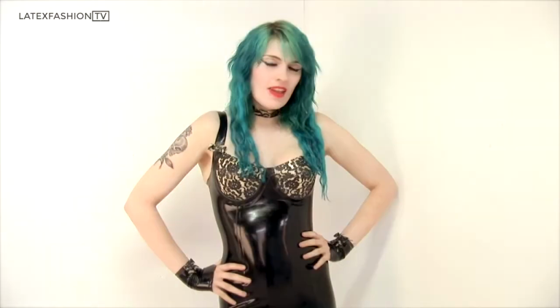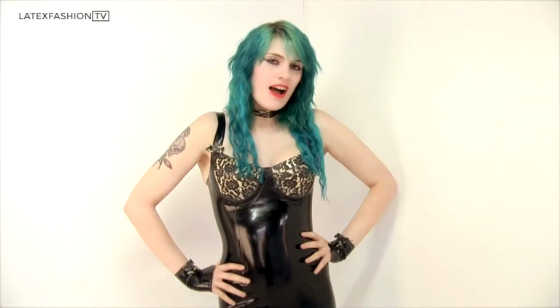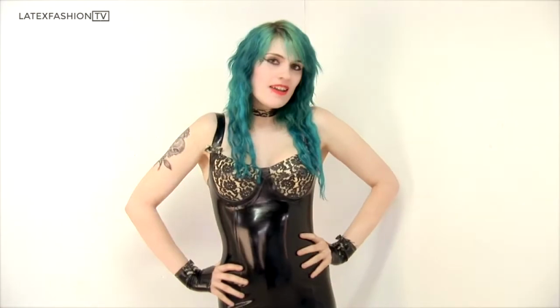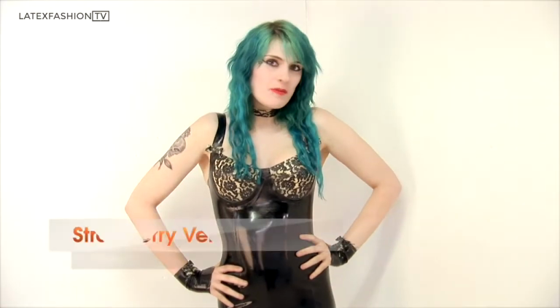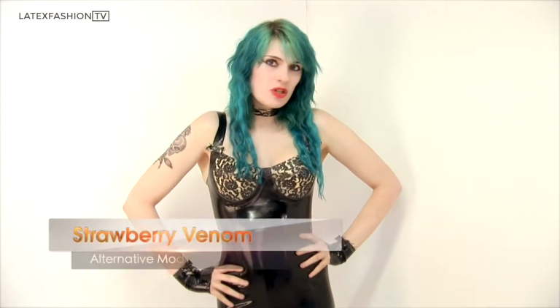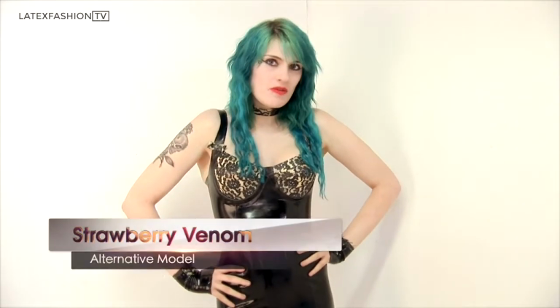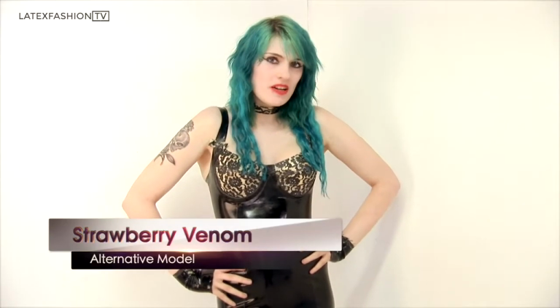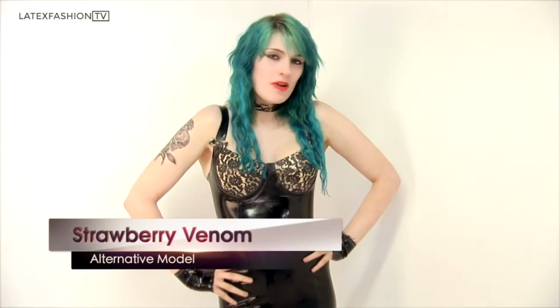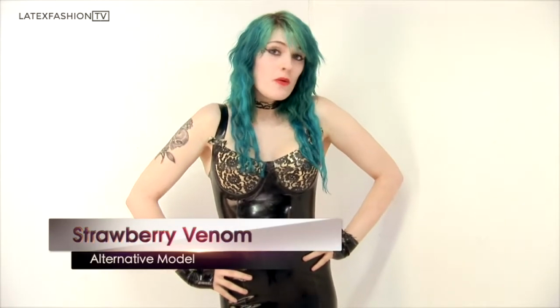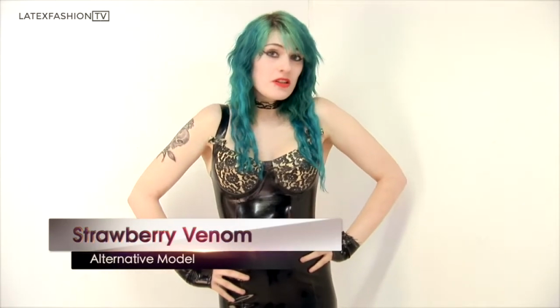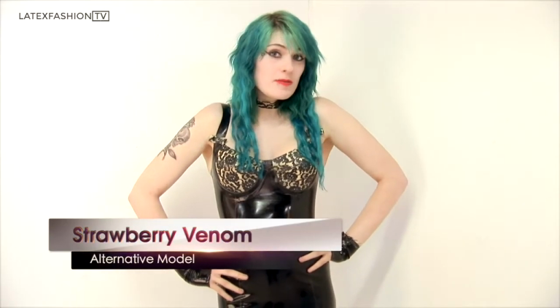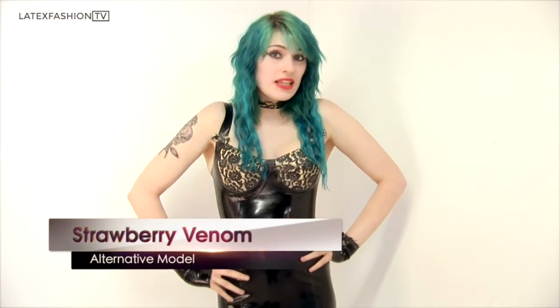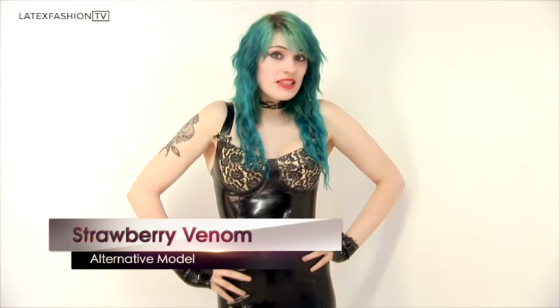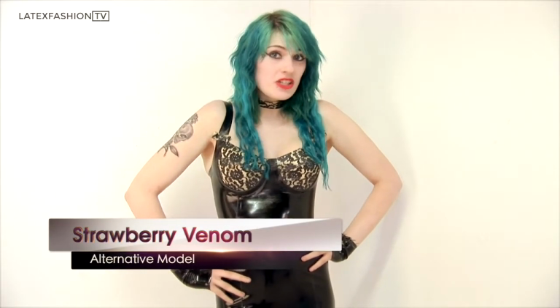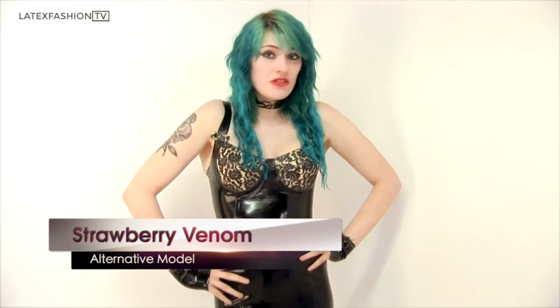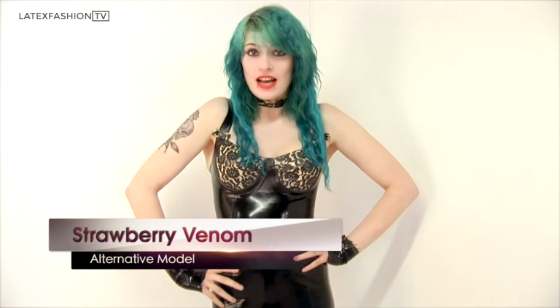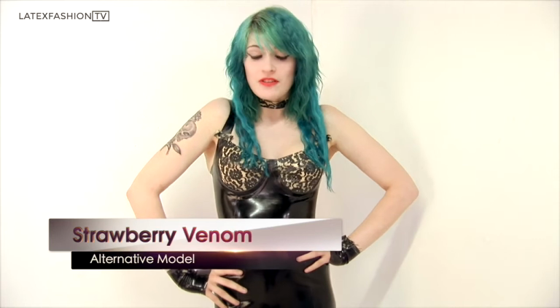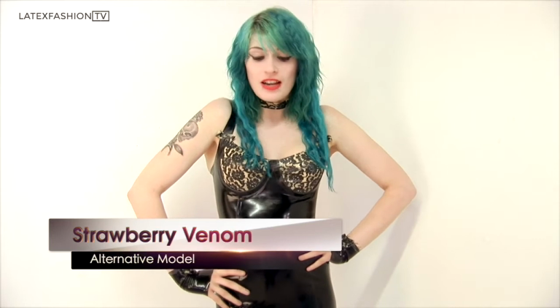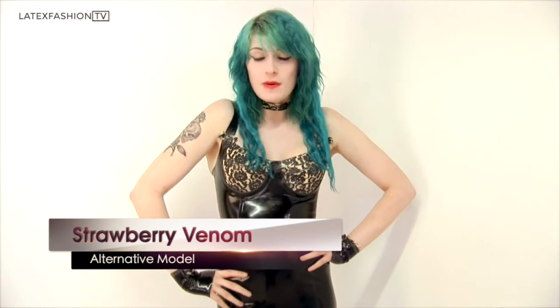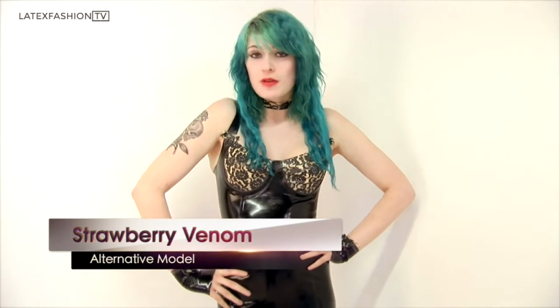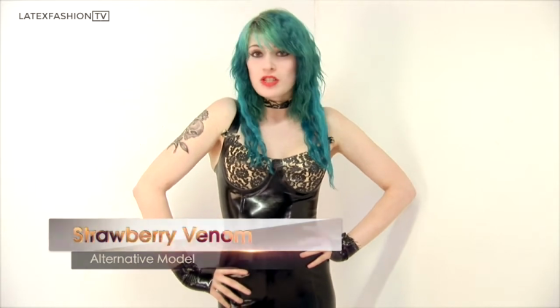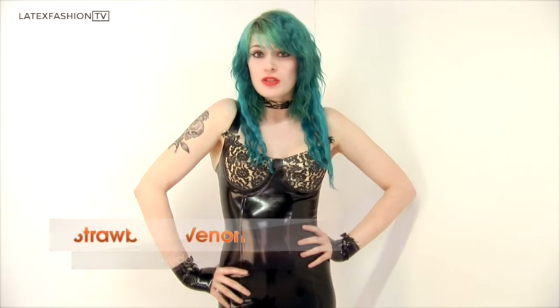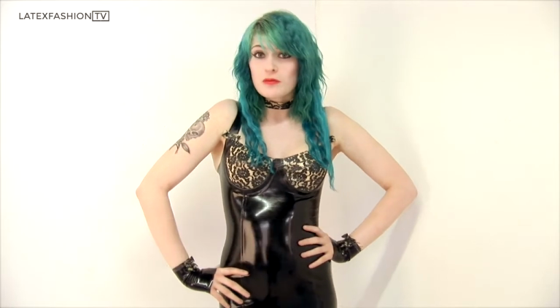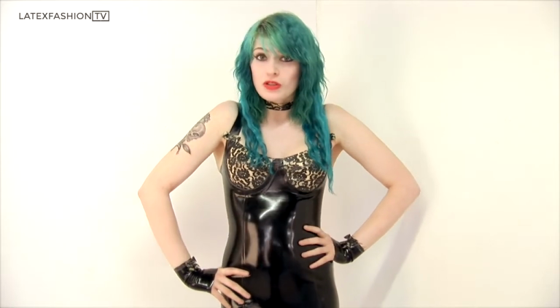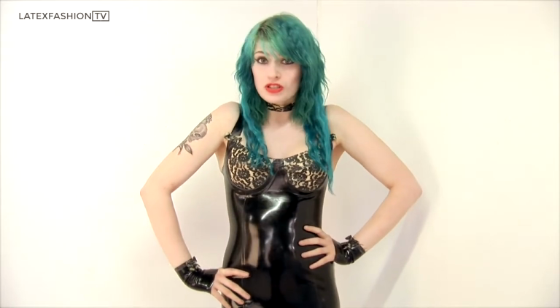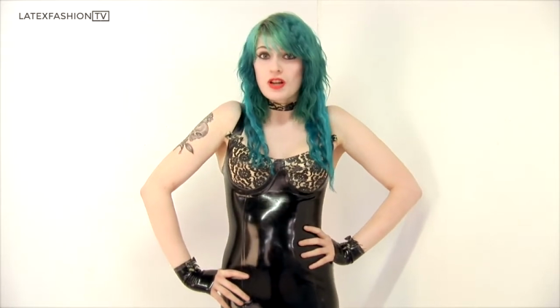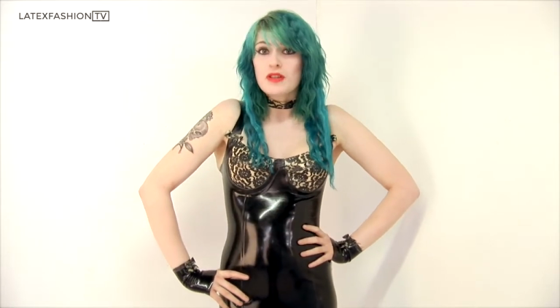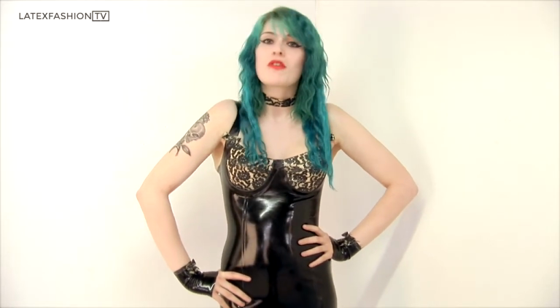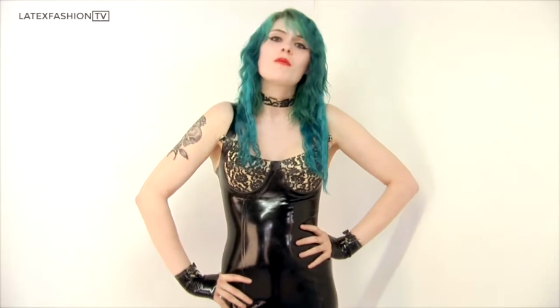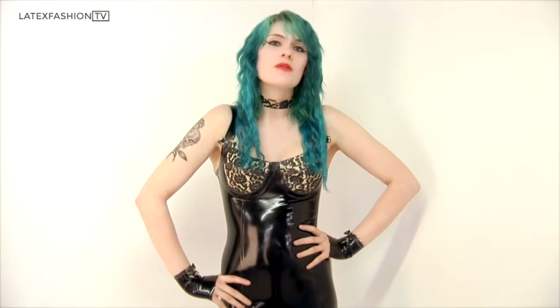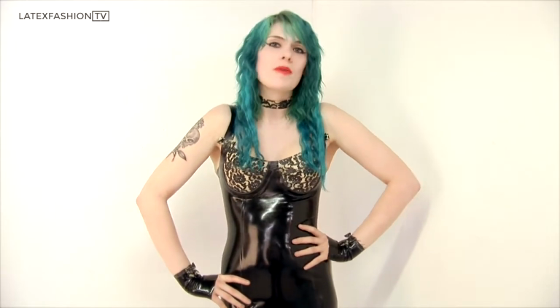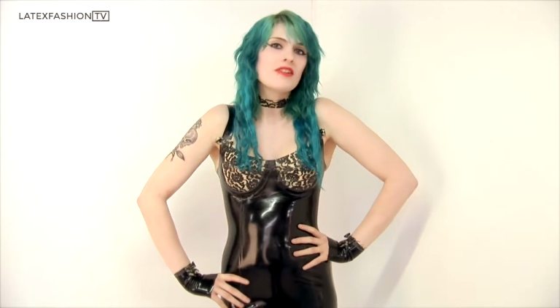Hi, I'm Strawberry Venom. Welcome to my latex shoot, and right now I'm going to be shooting some gorgeous numbers from Westwood Bound.